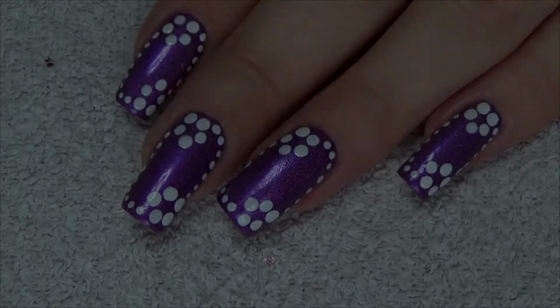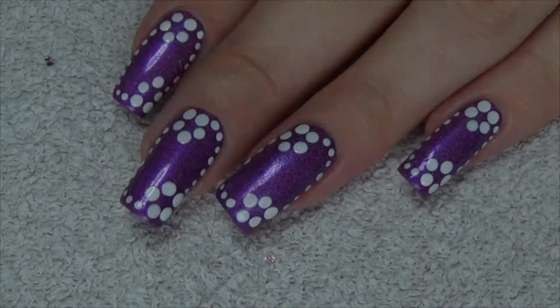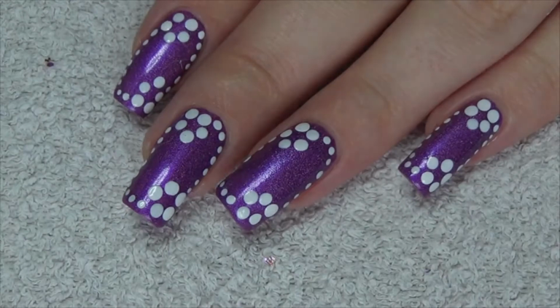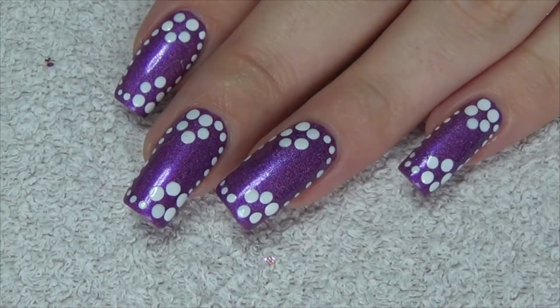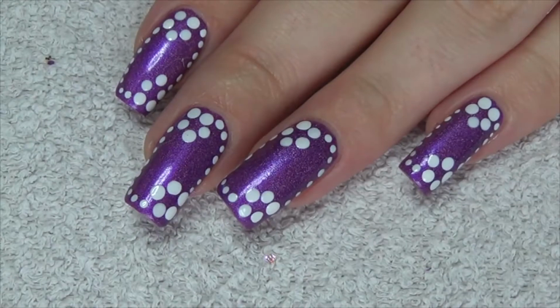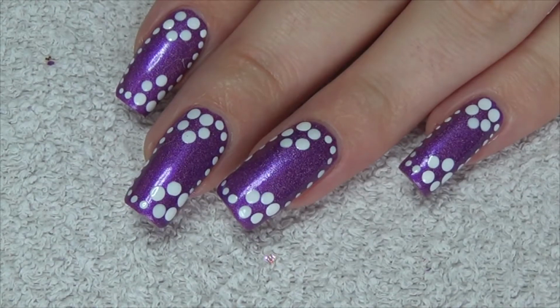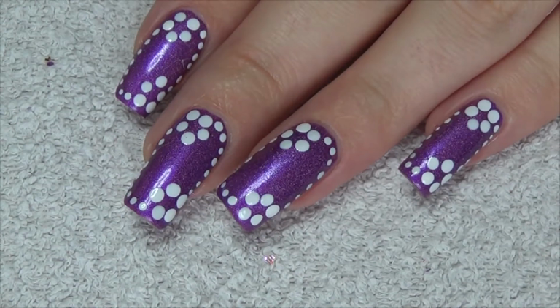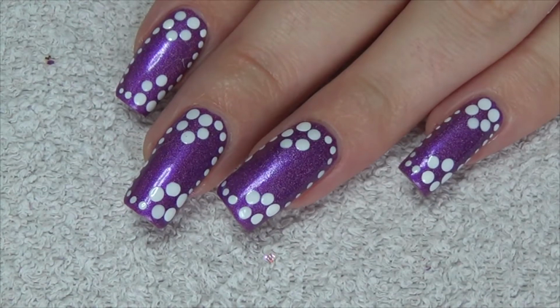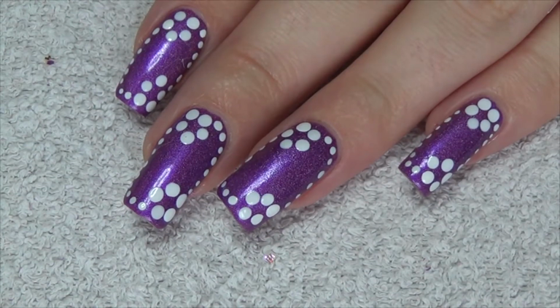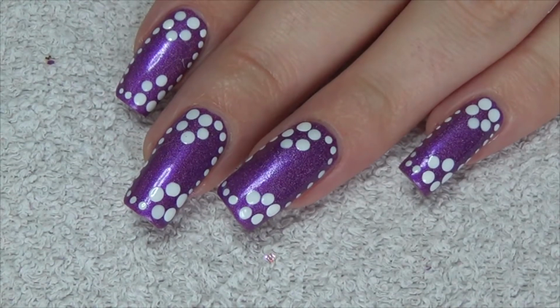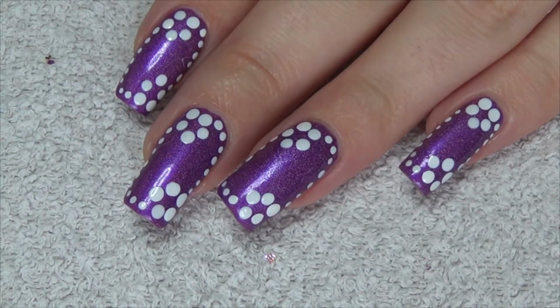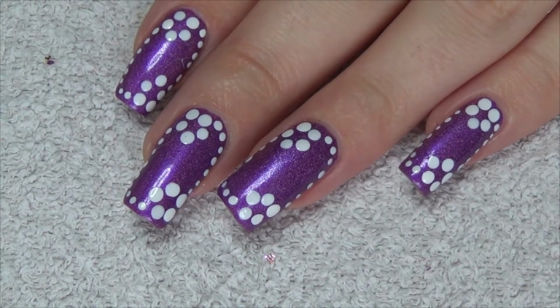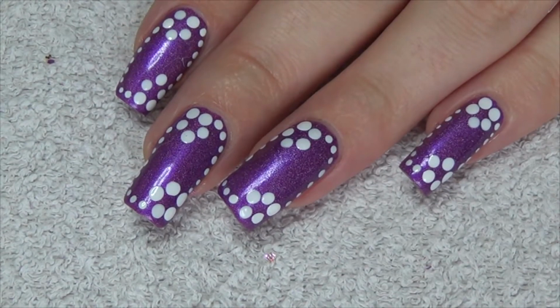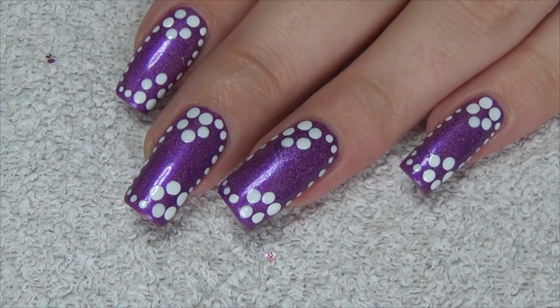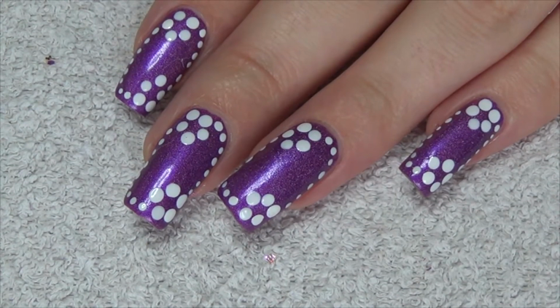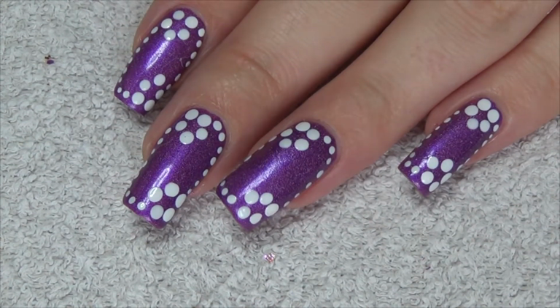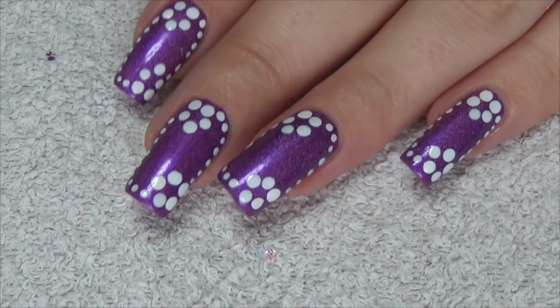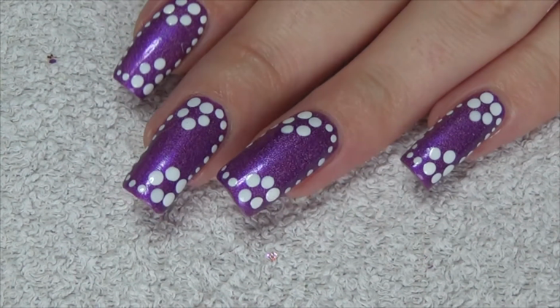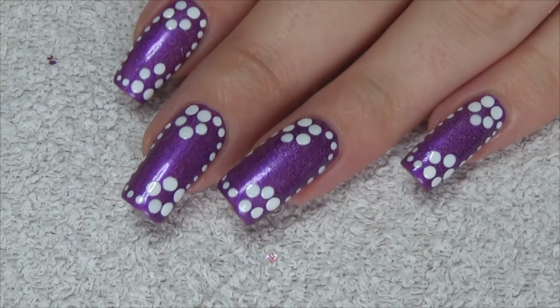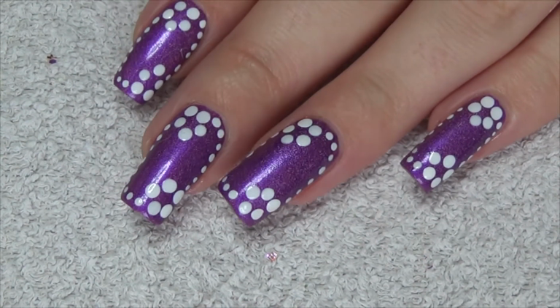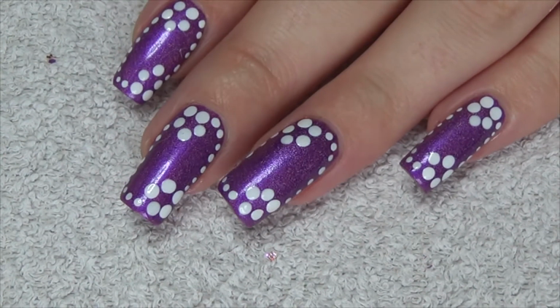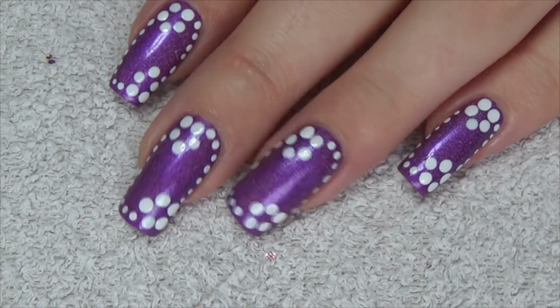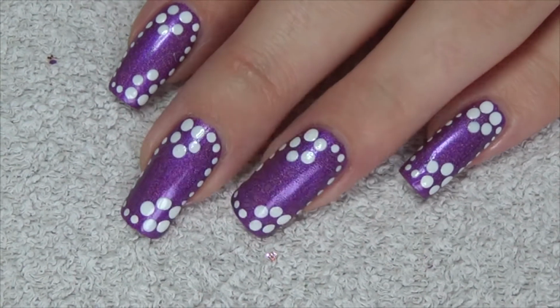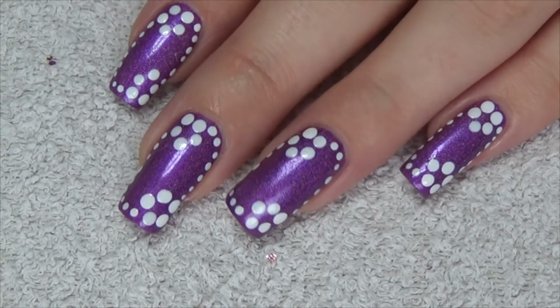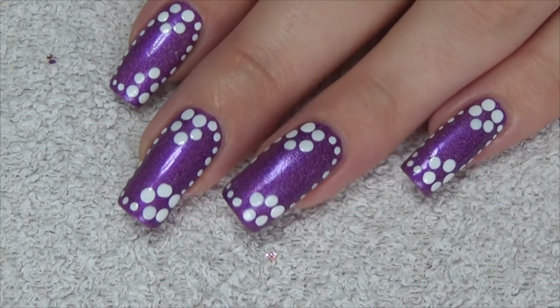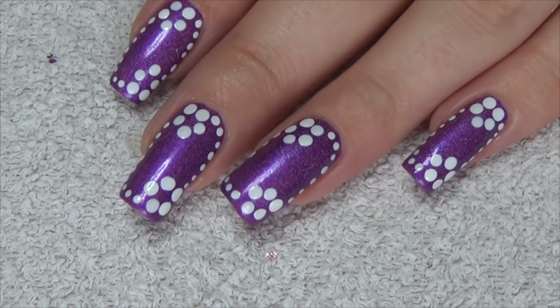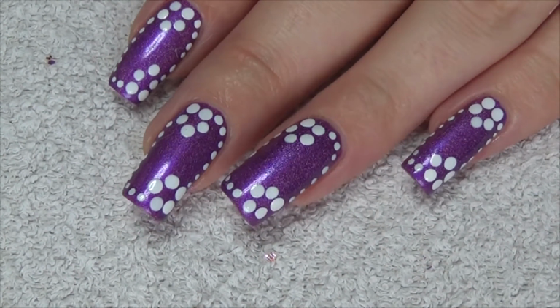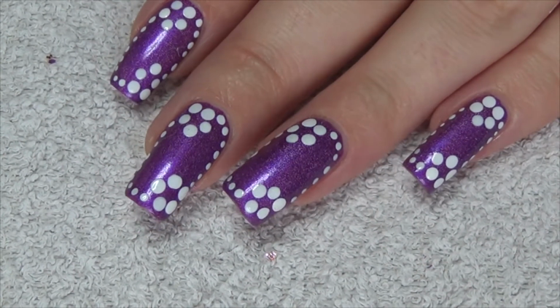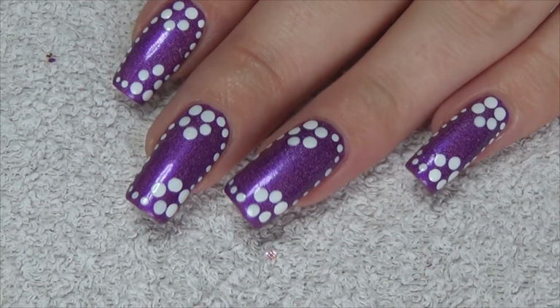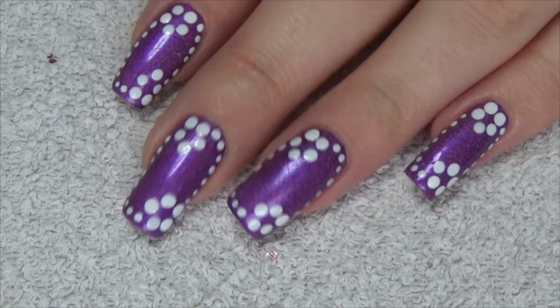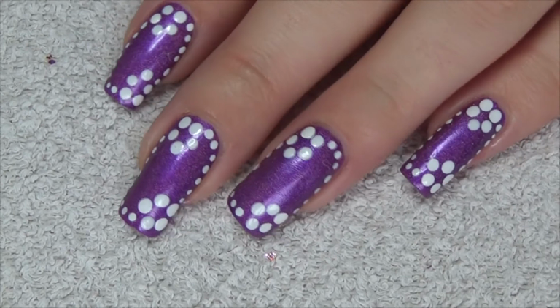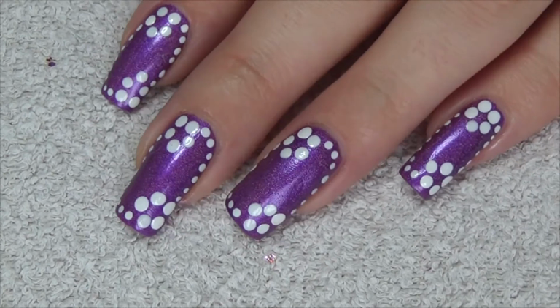Hi guys, so this week's nail art is just going to be something really quick and simple using flowers.